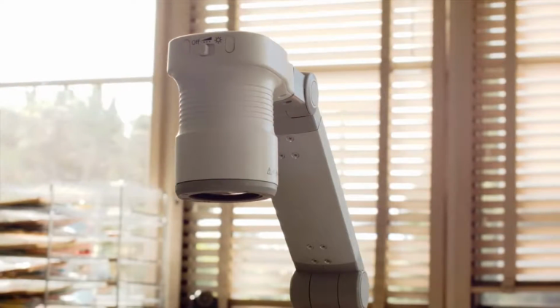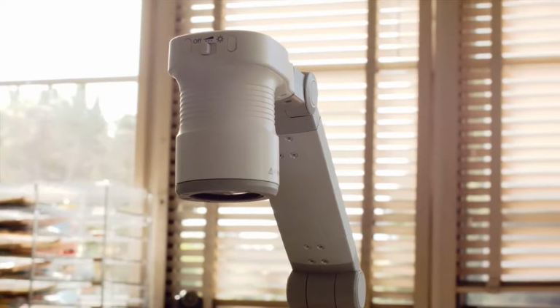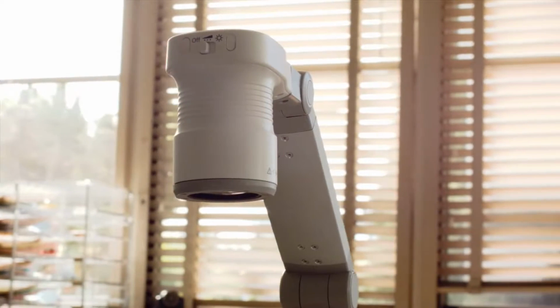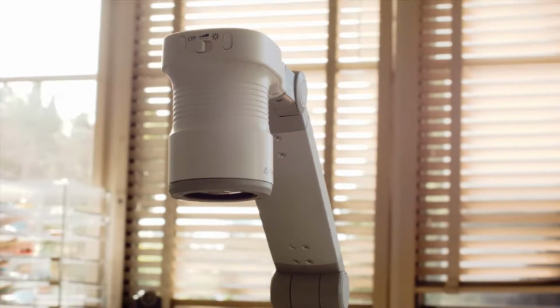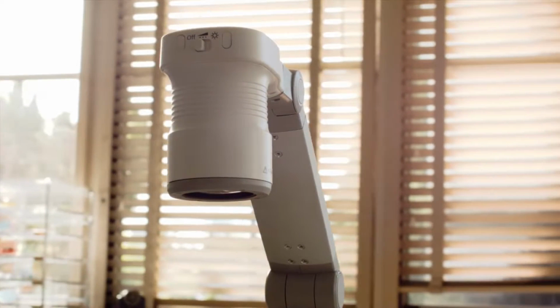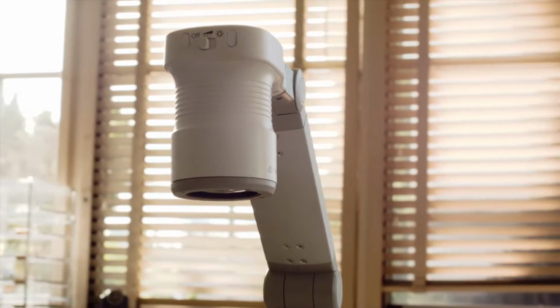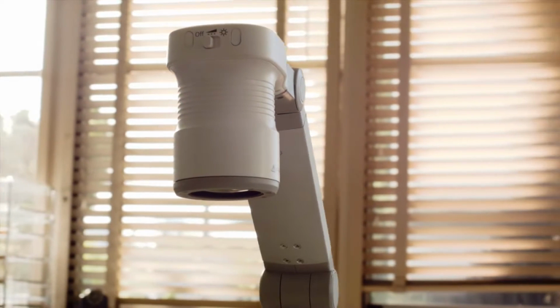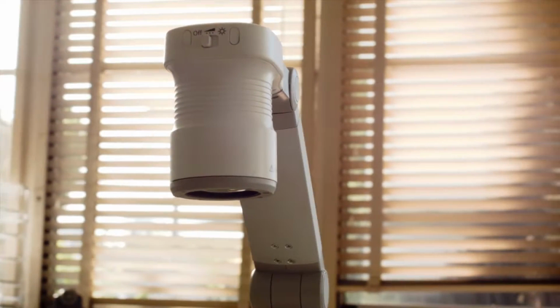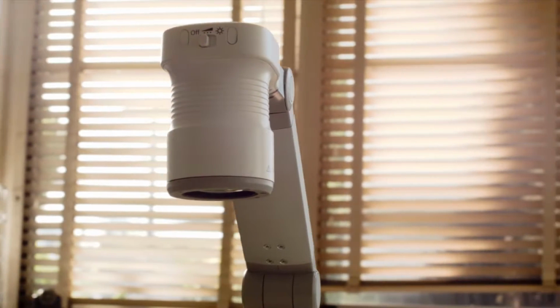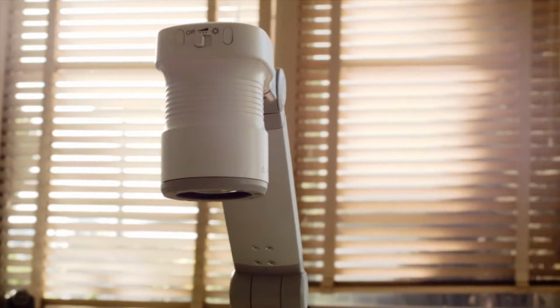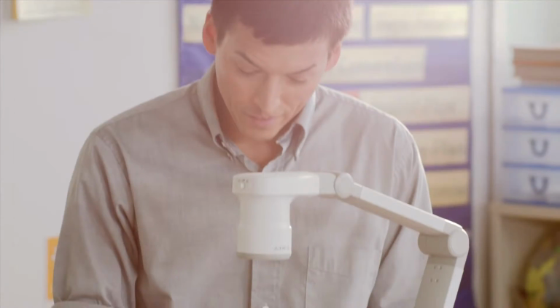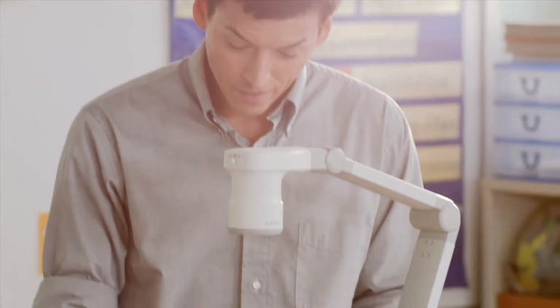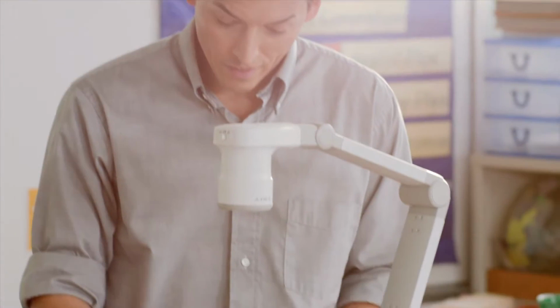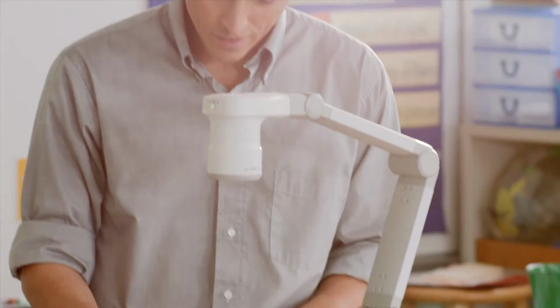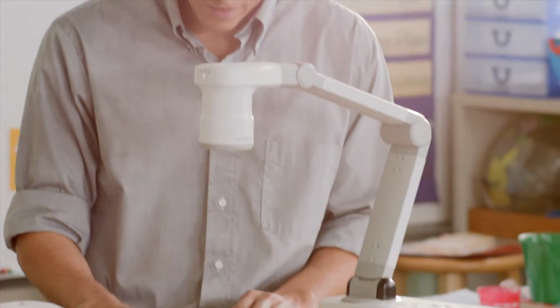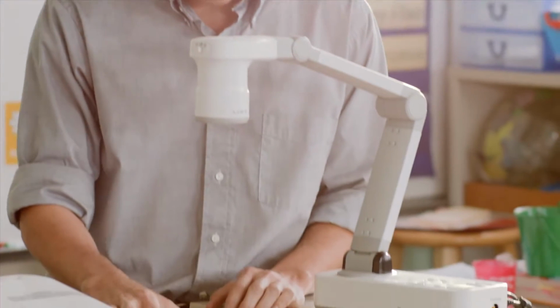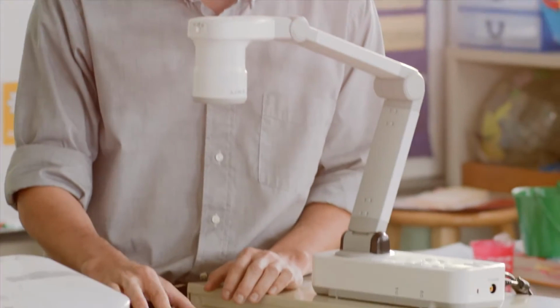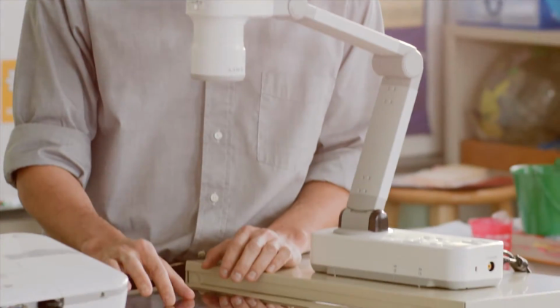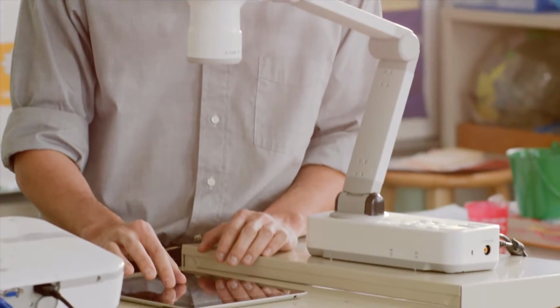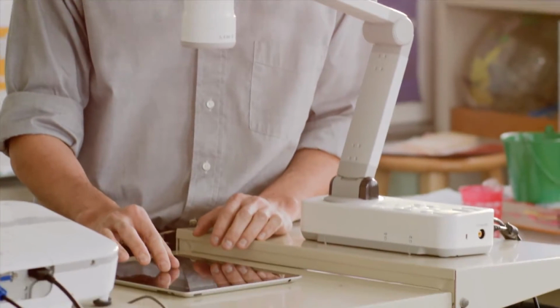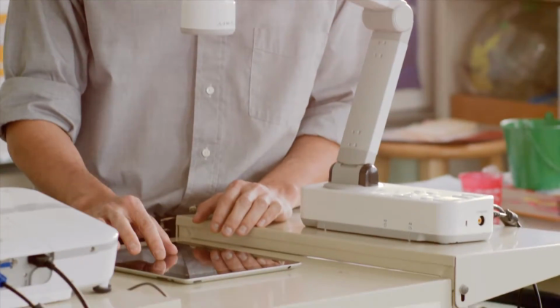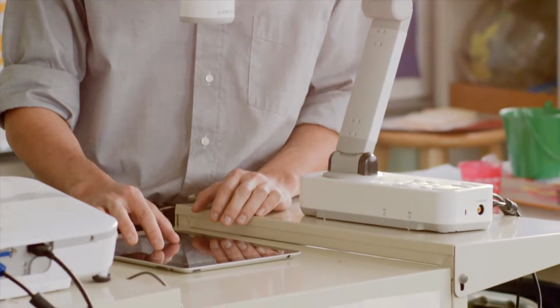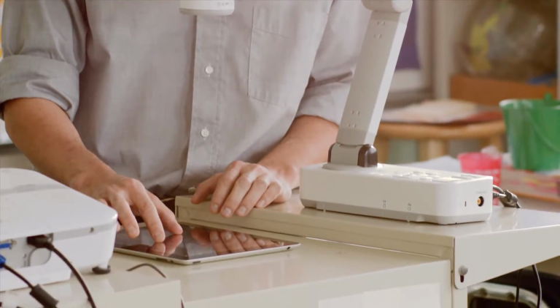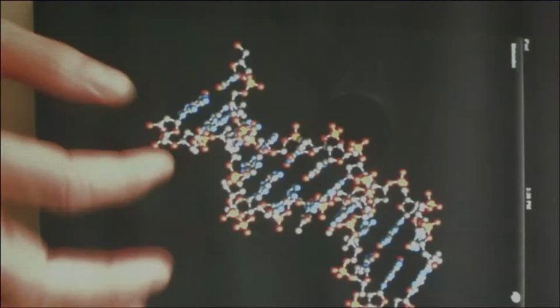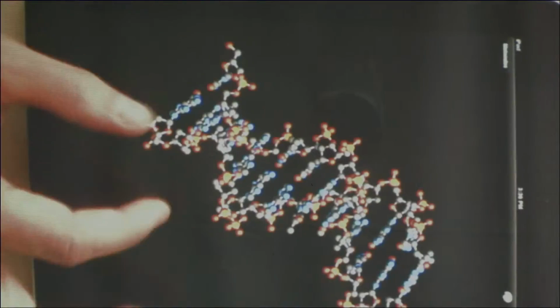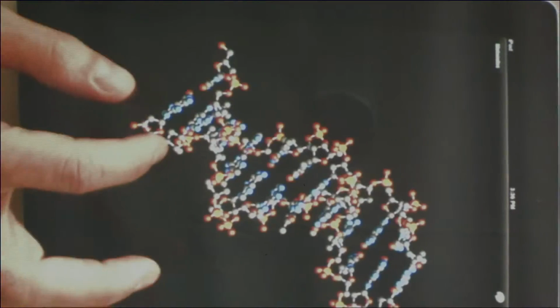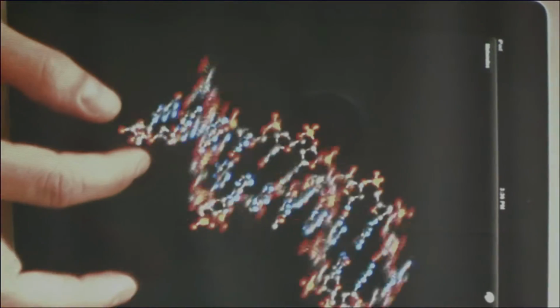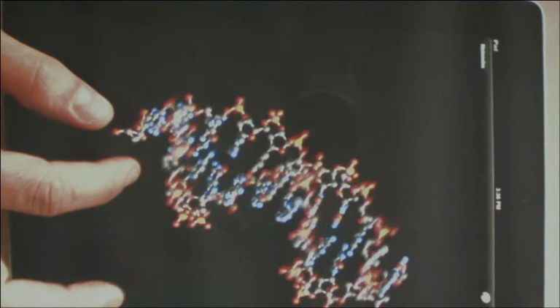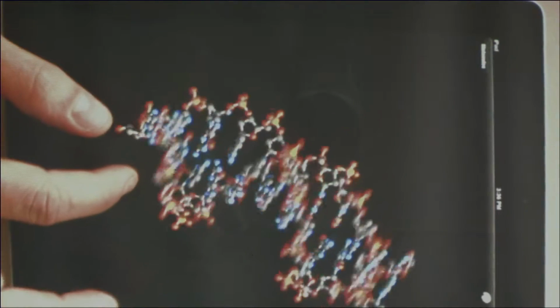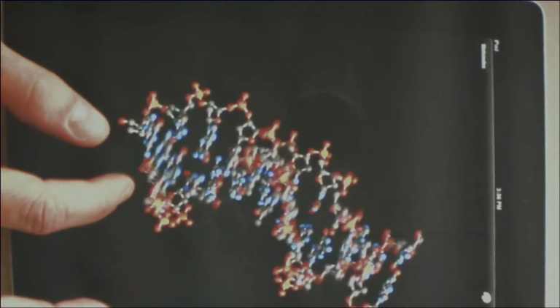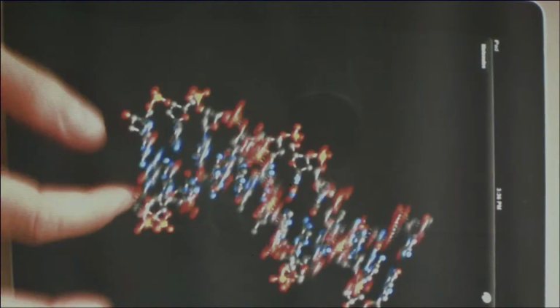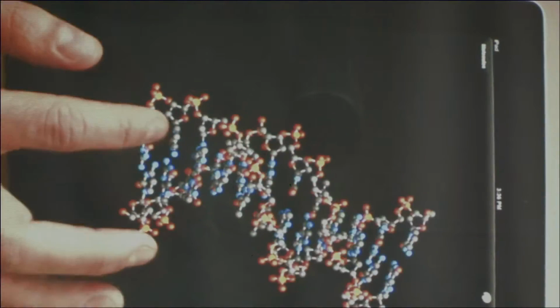When I got the new document camera from Epson, what struck me about it first was the visual element, which was amazing.